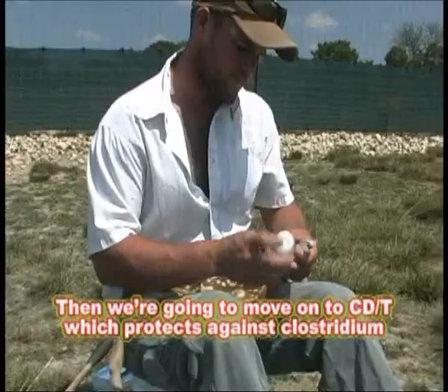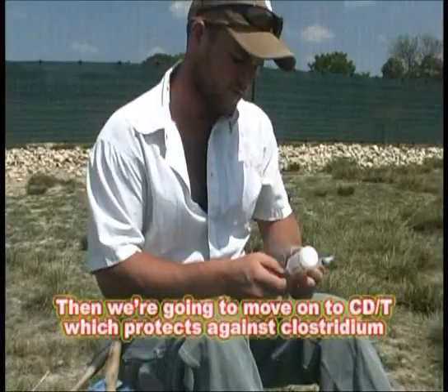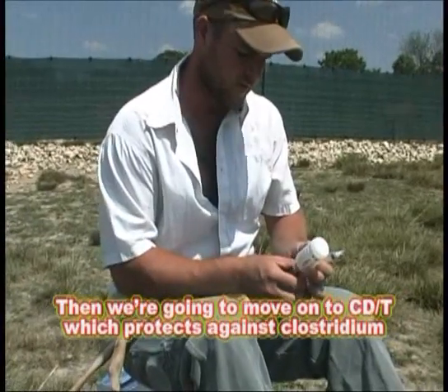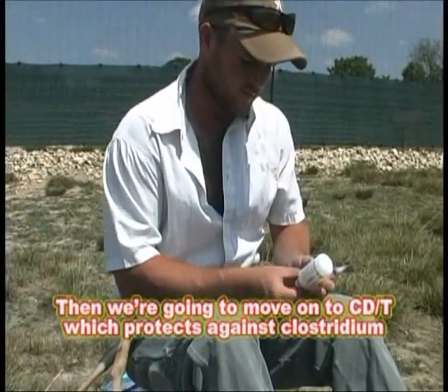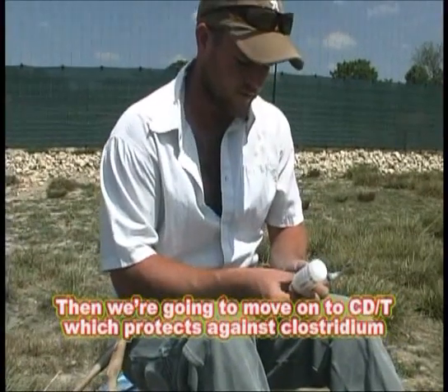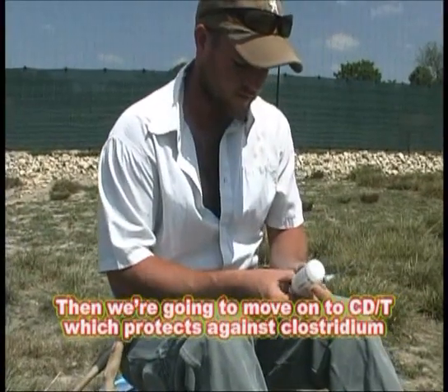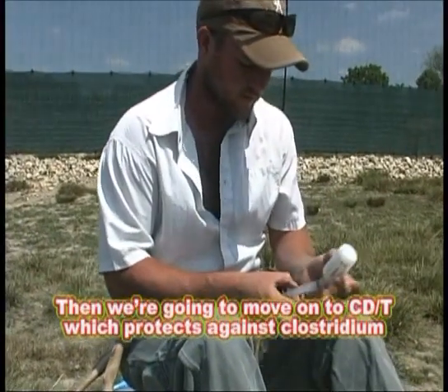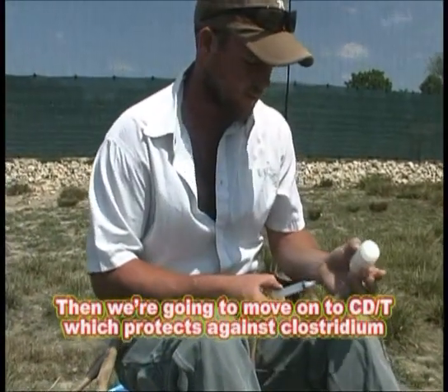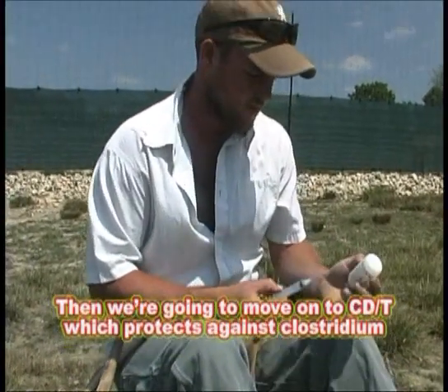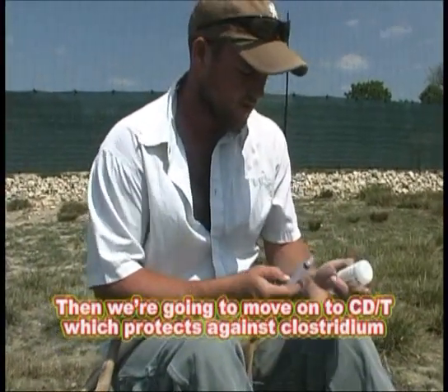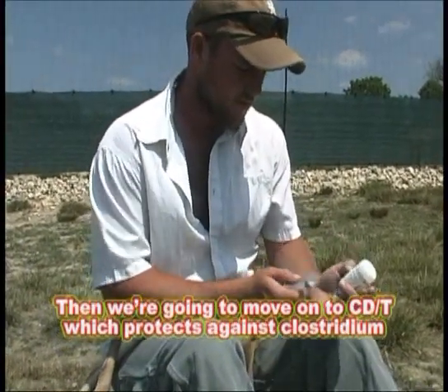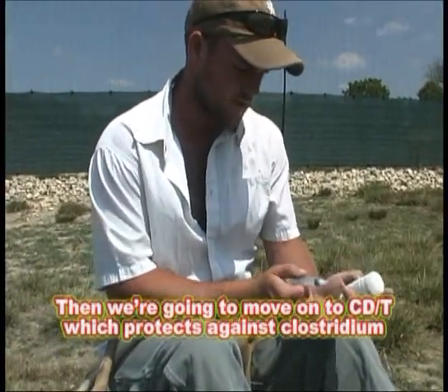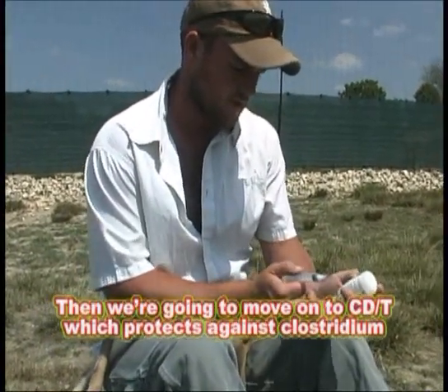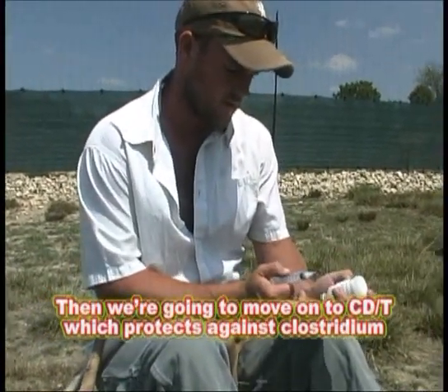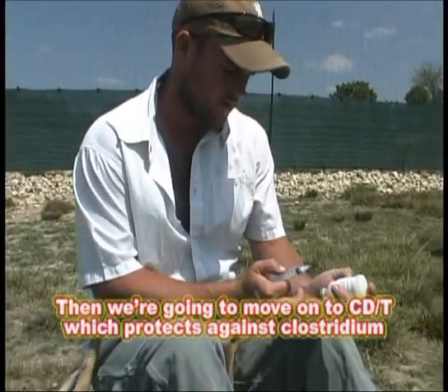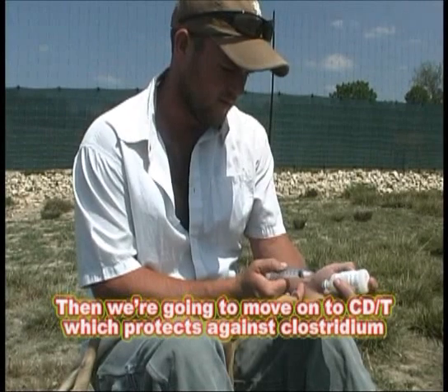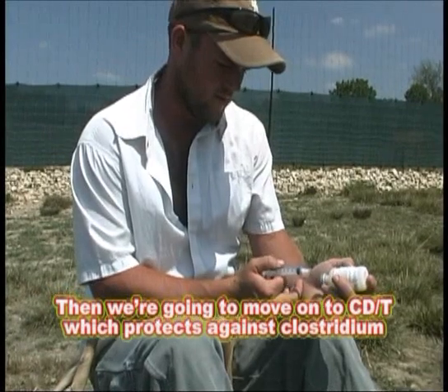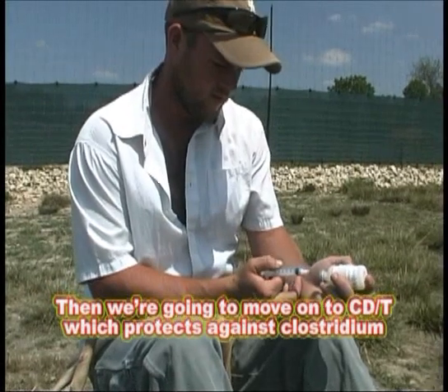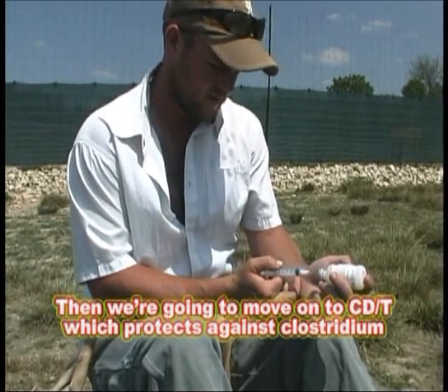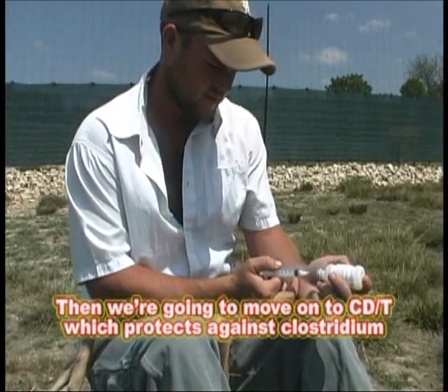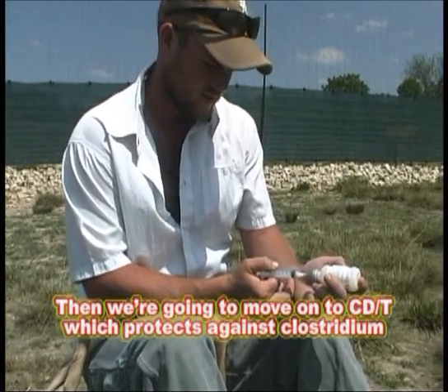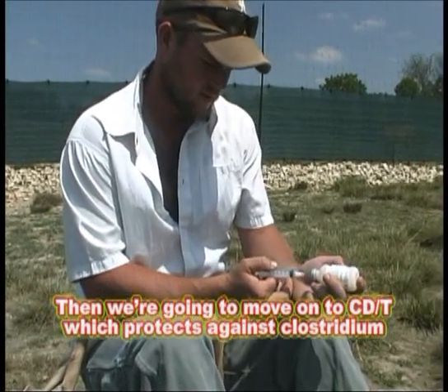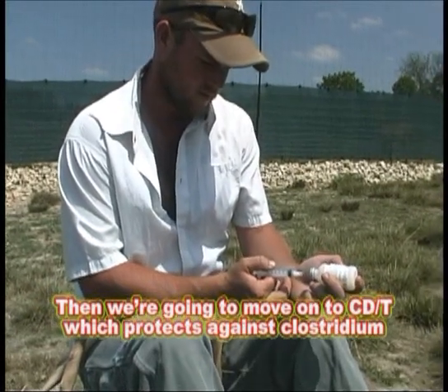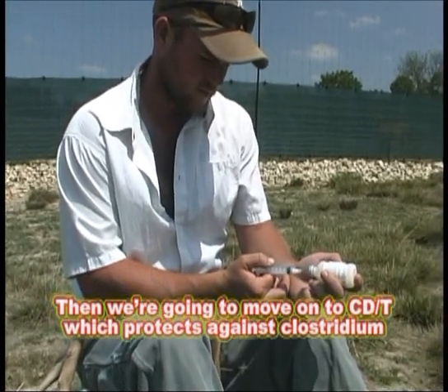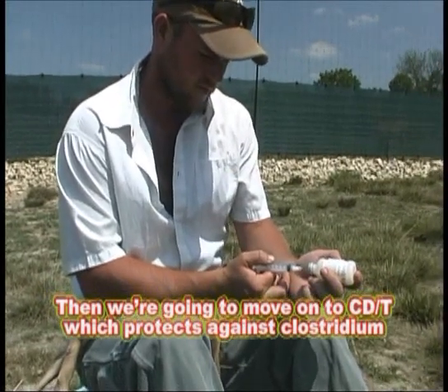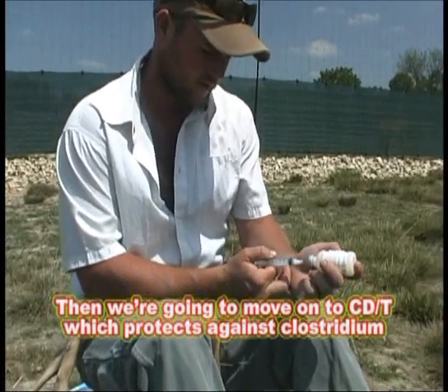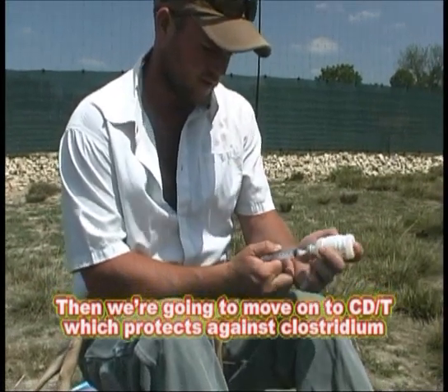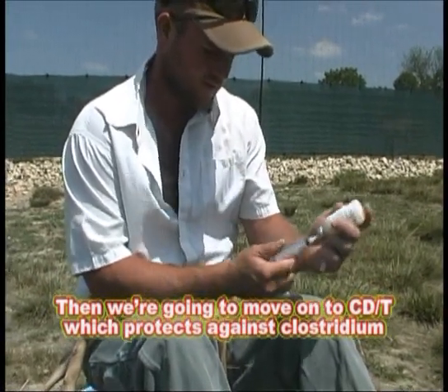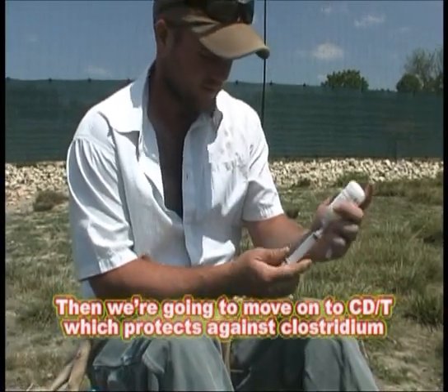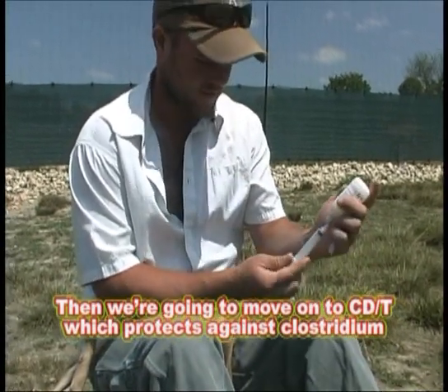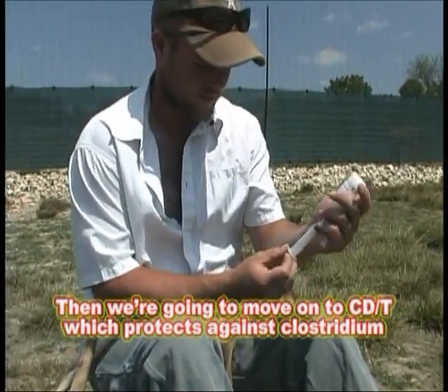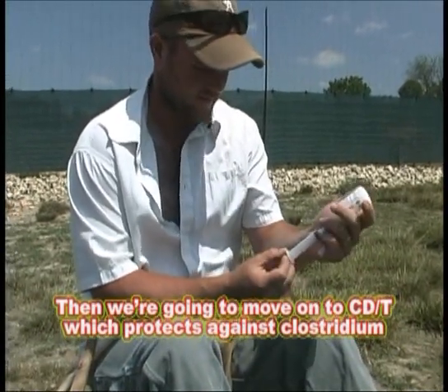Then we're going to move on to CD&T, which helps protect against clostridium.